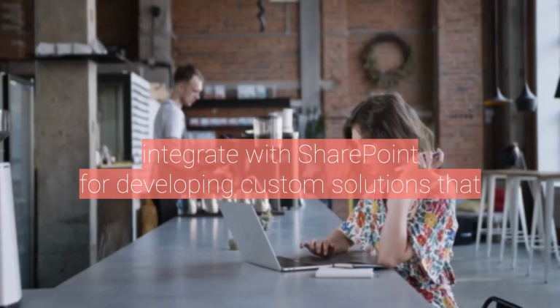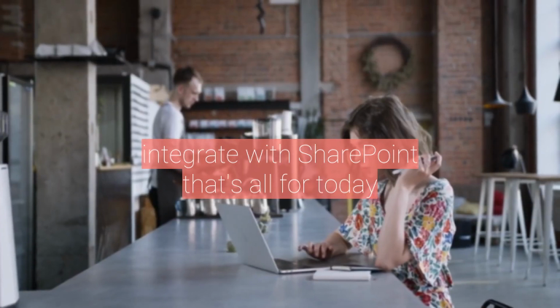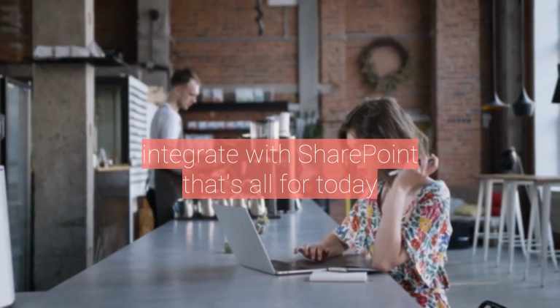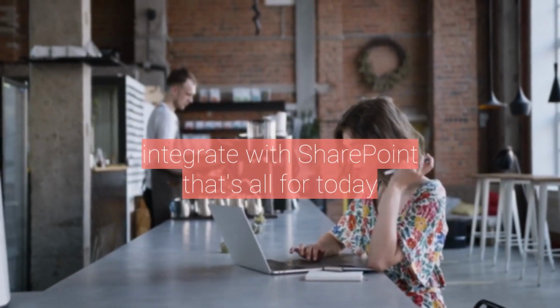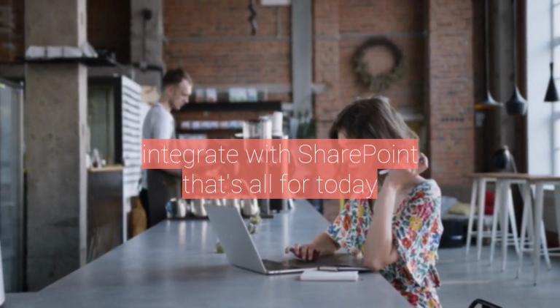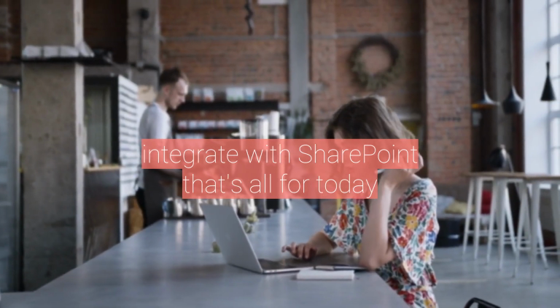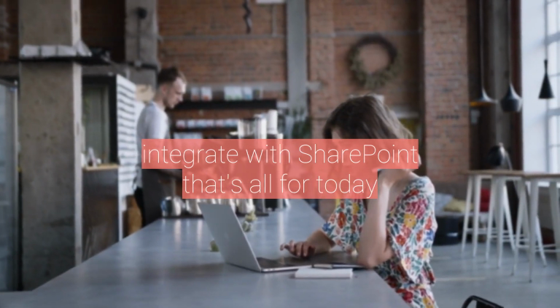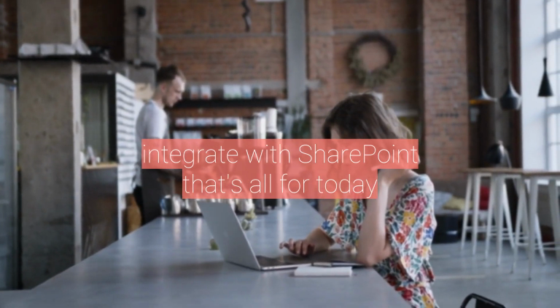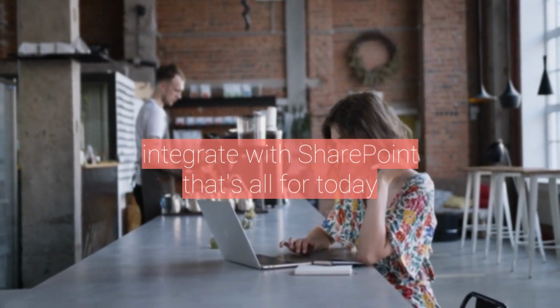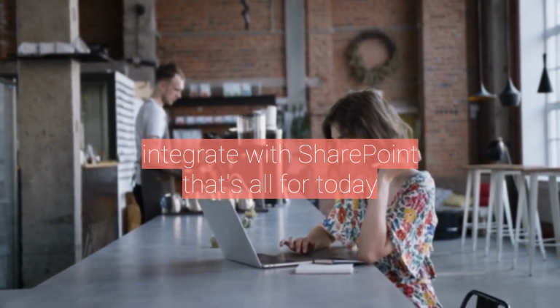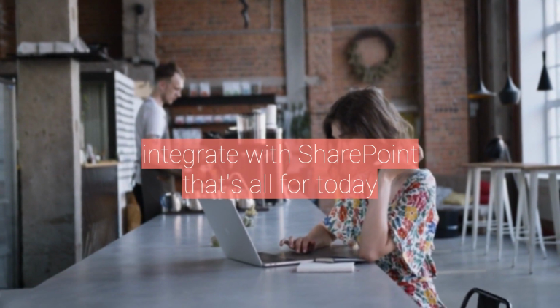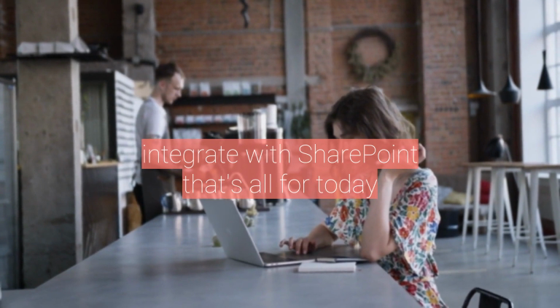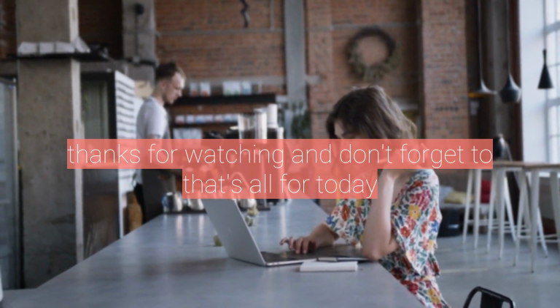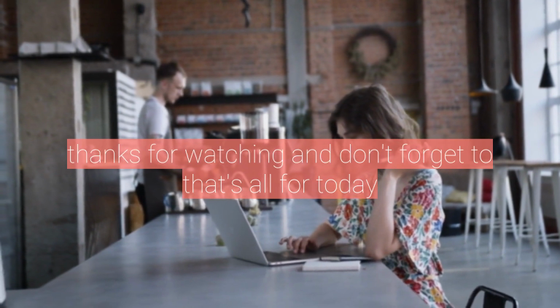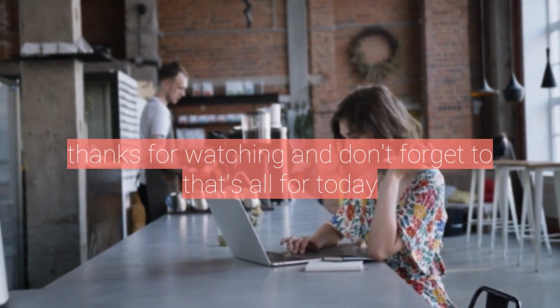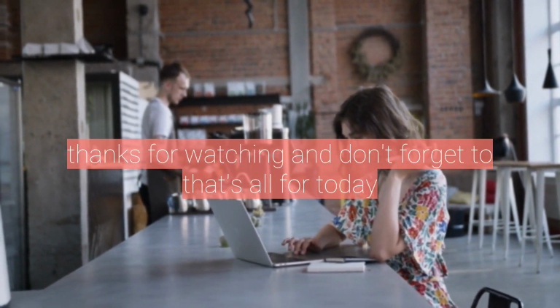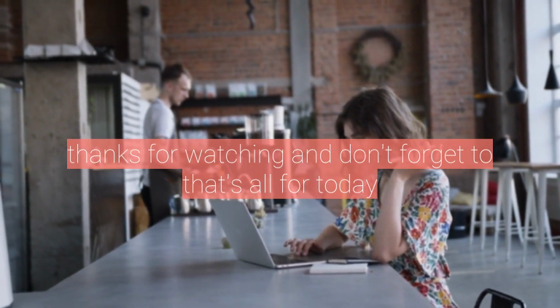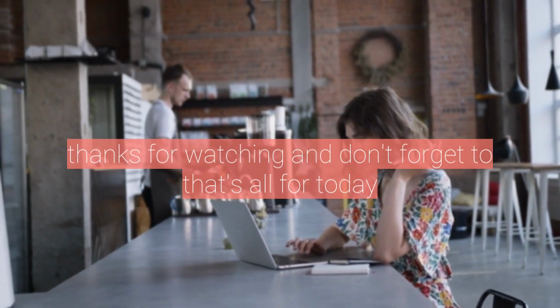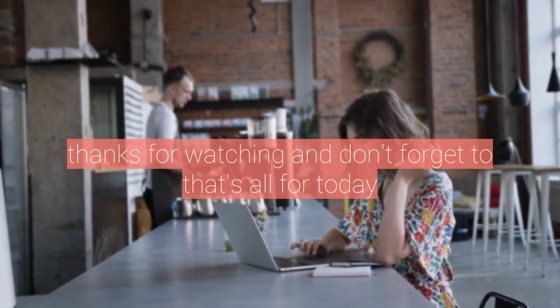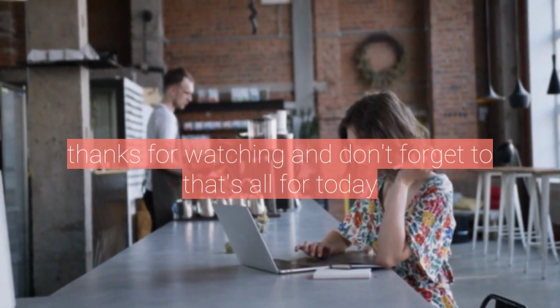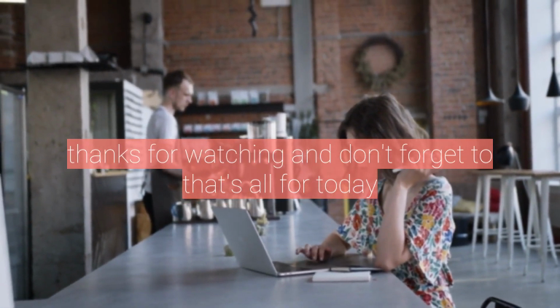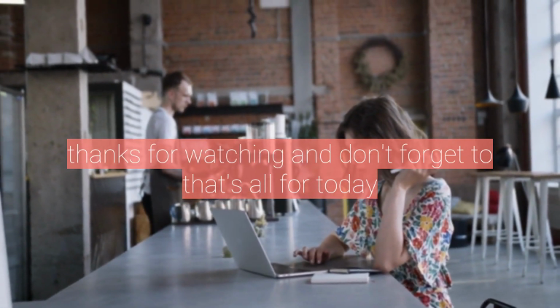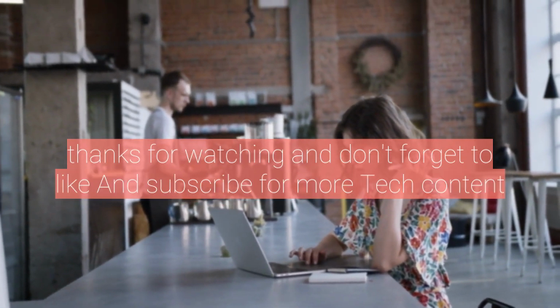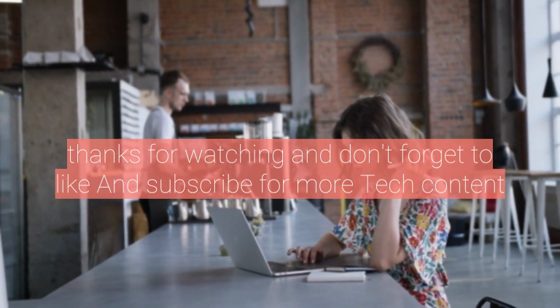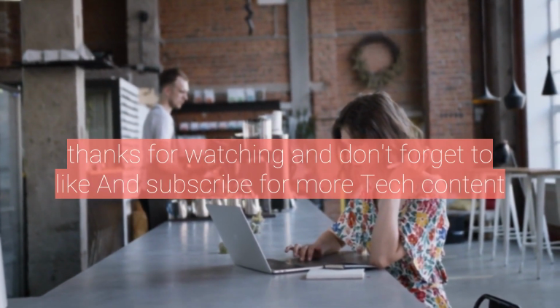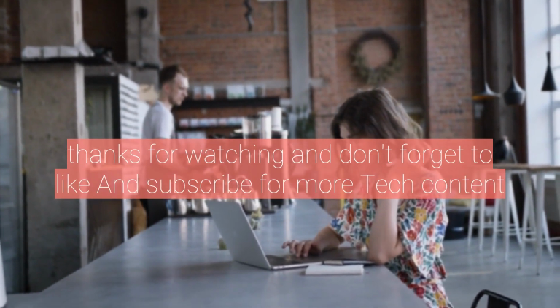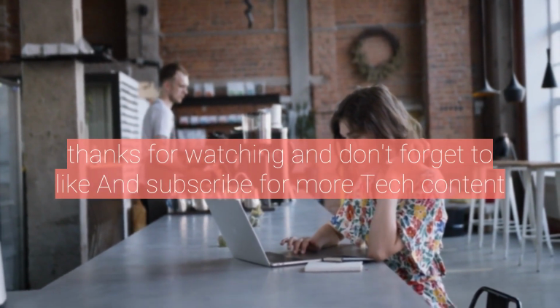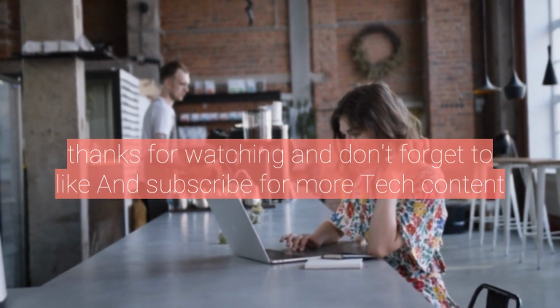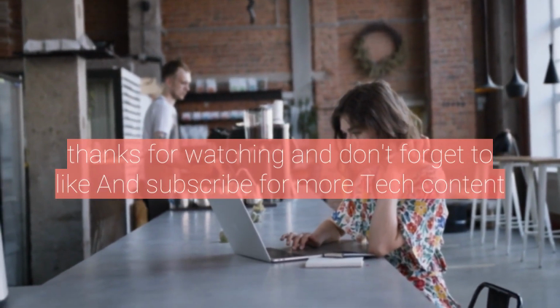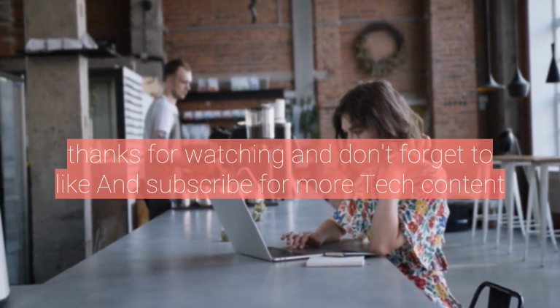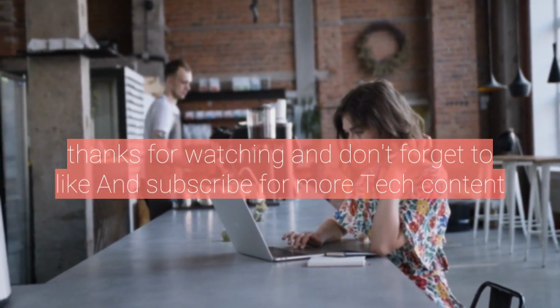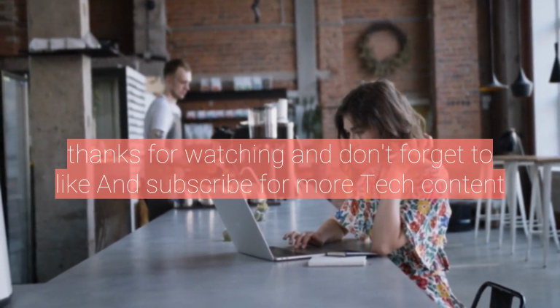That's all for today. Thanks for watching, and don't forget to like and subscribe for more tech content.